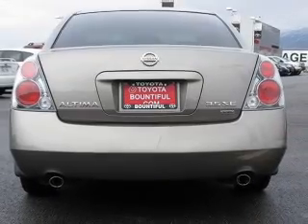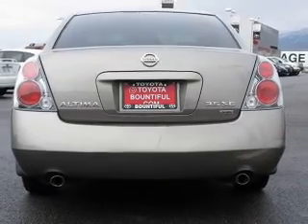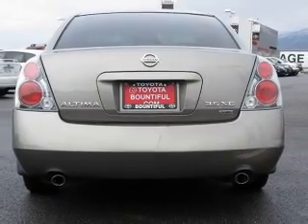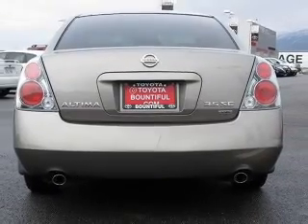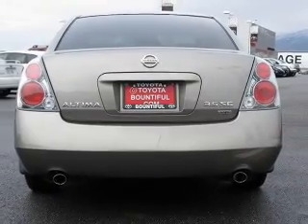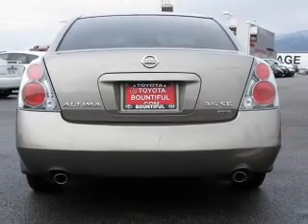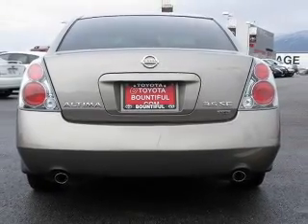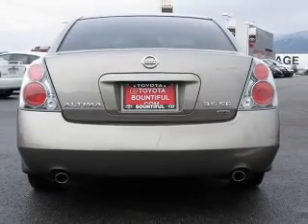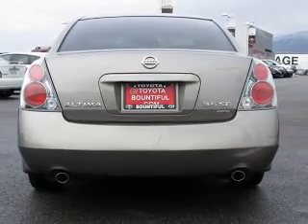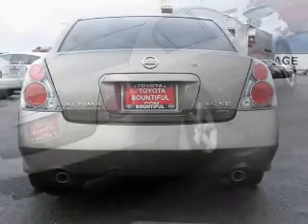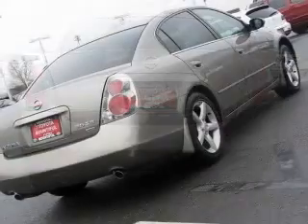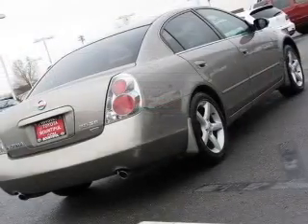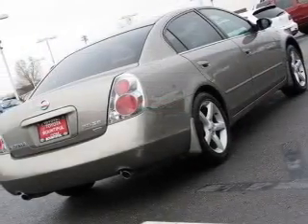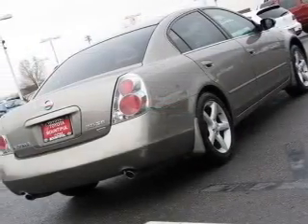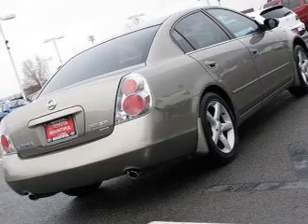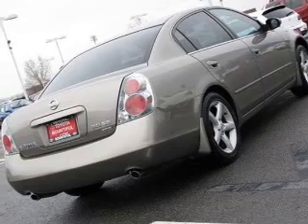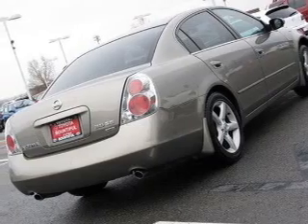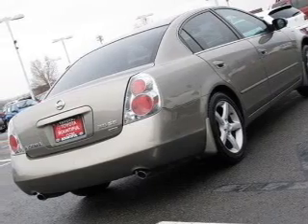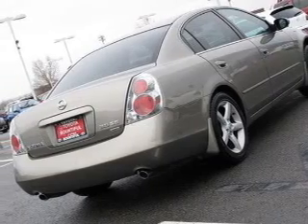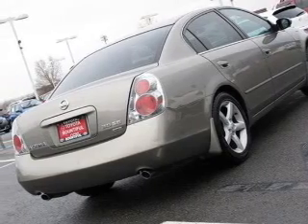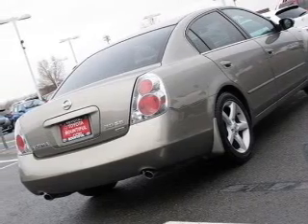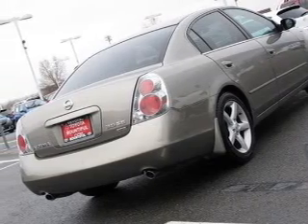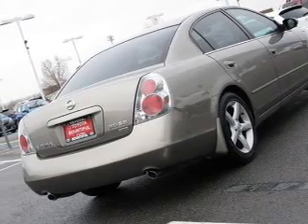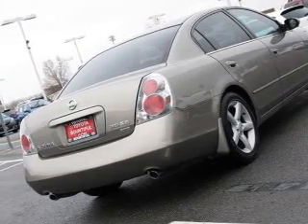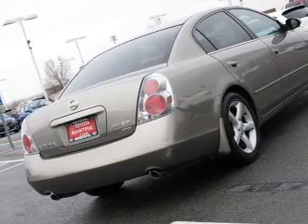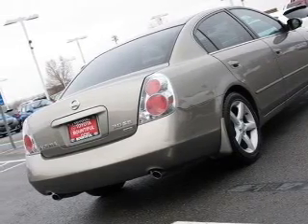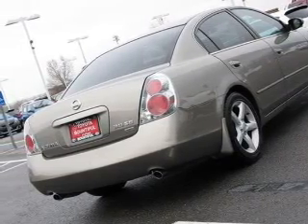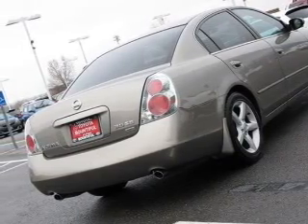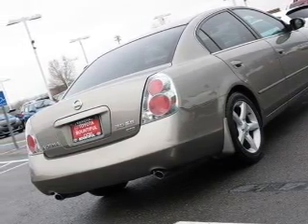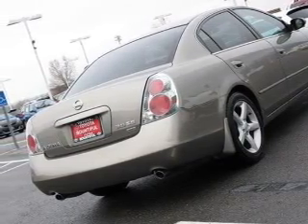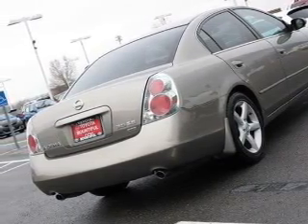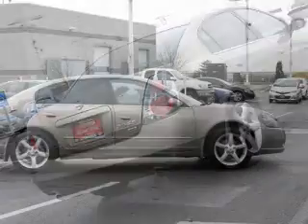Front ventilated disc brakes, passenger airbag. Let us put you in the driver's seat today. Call or click to contact us.